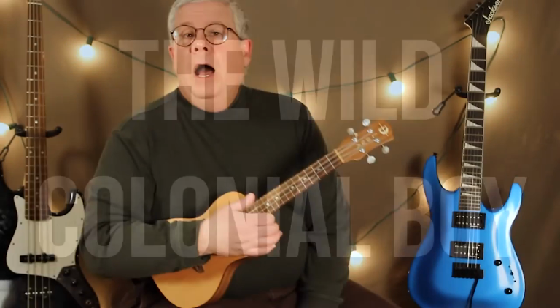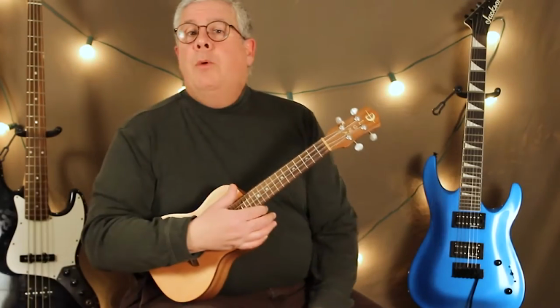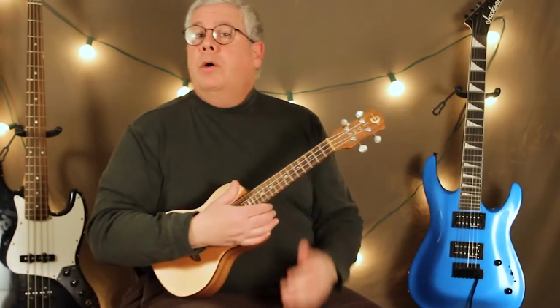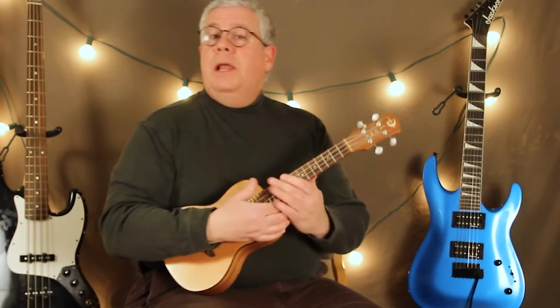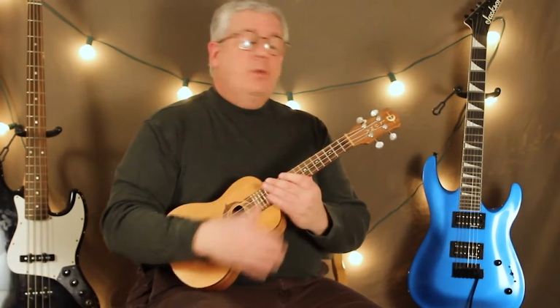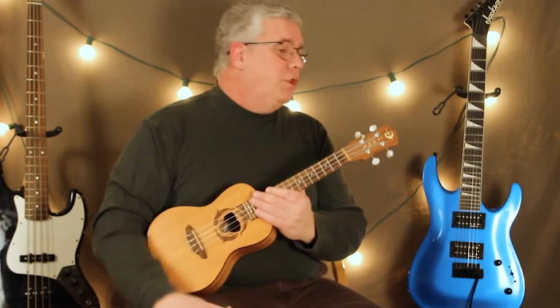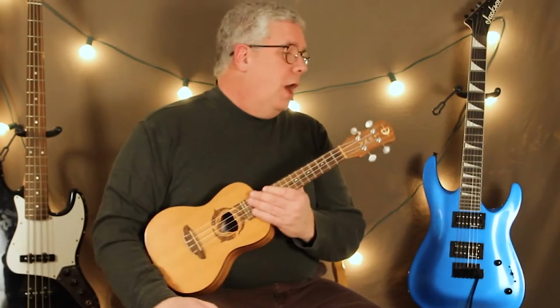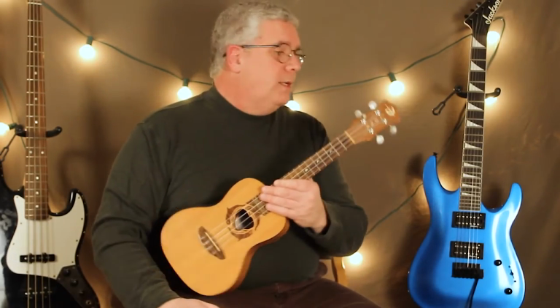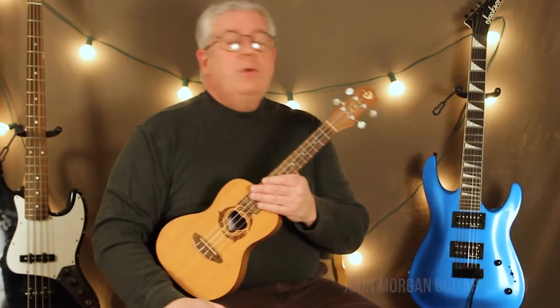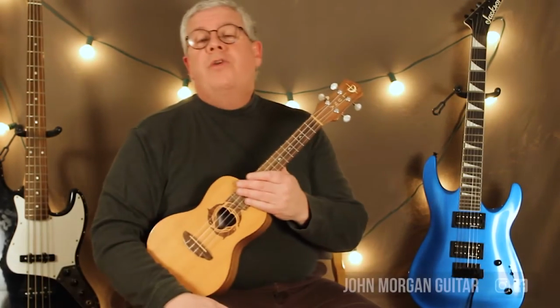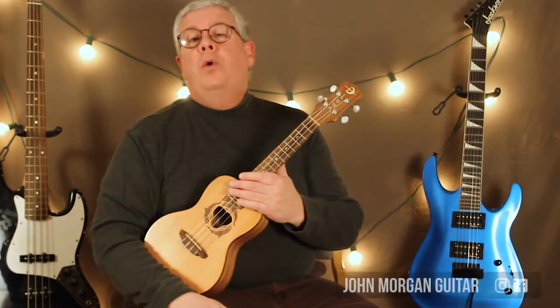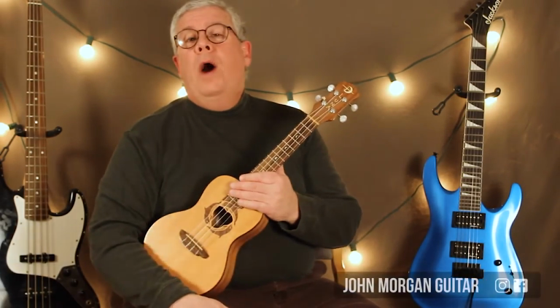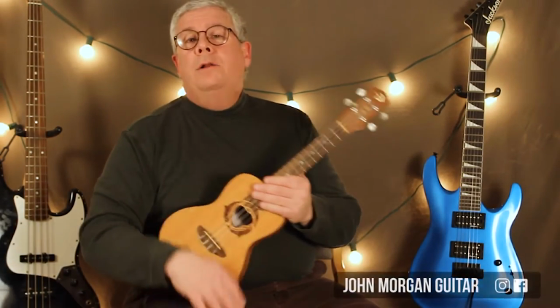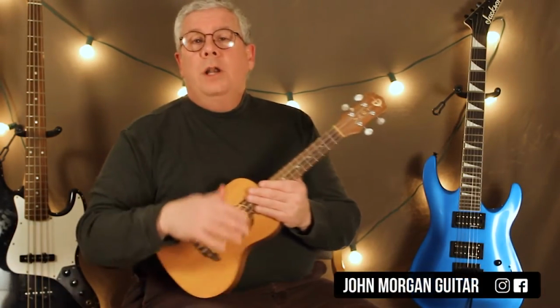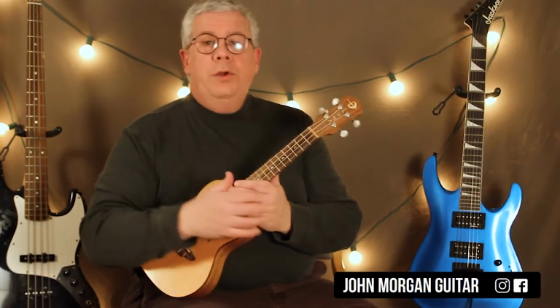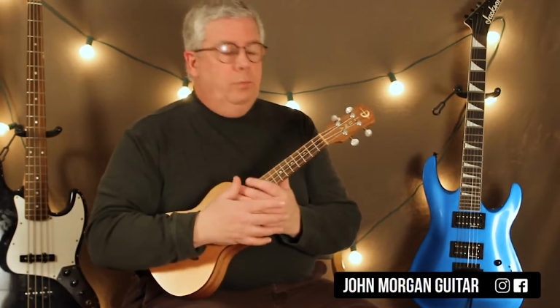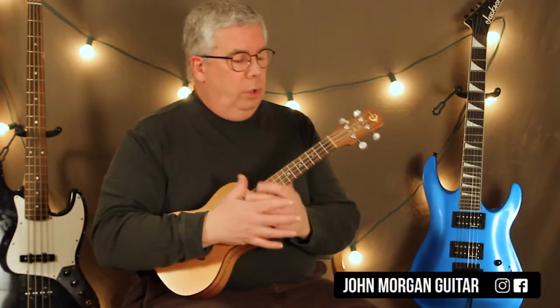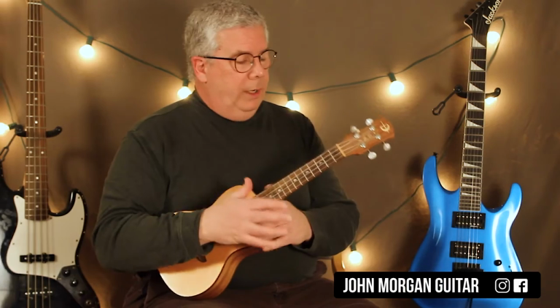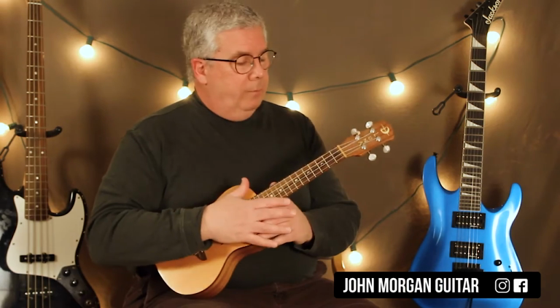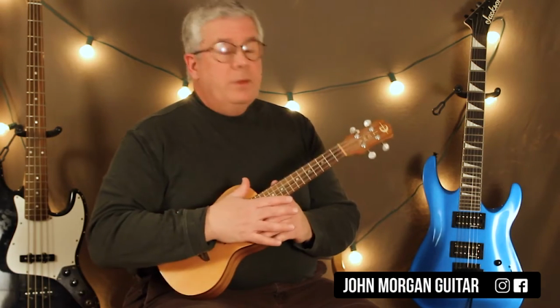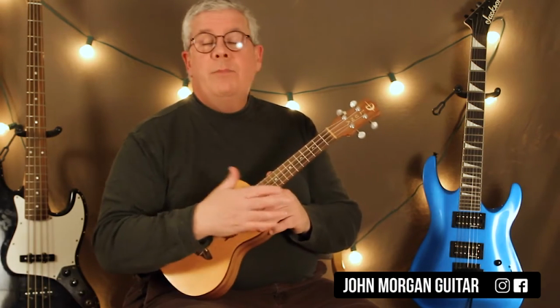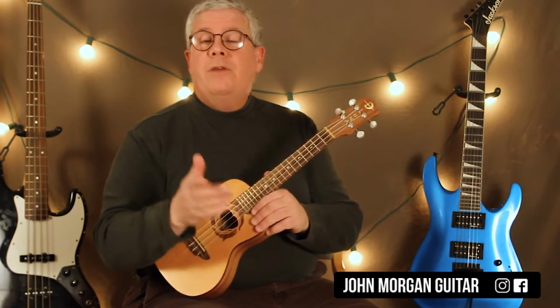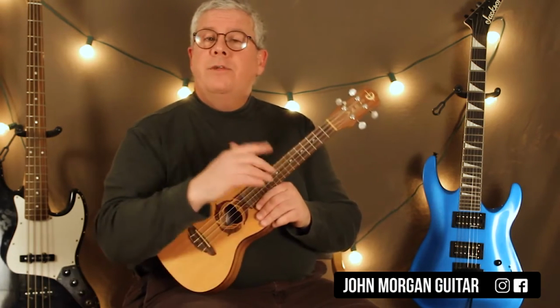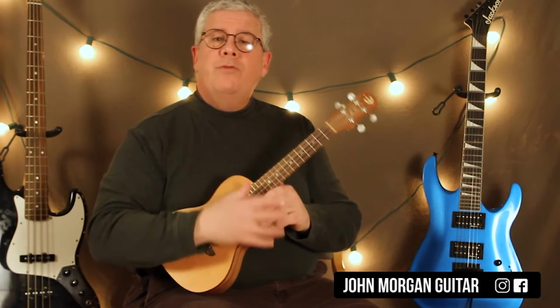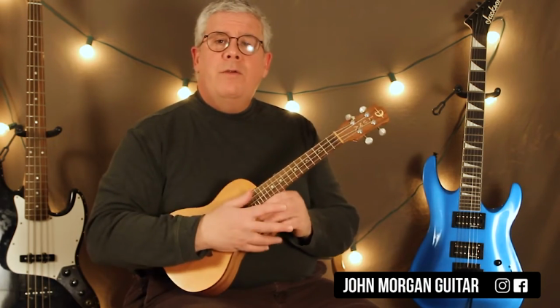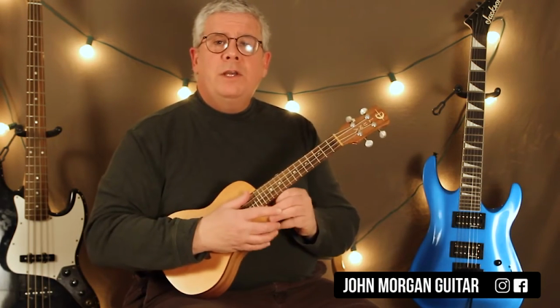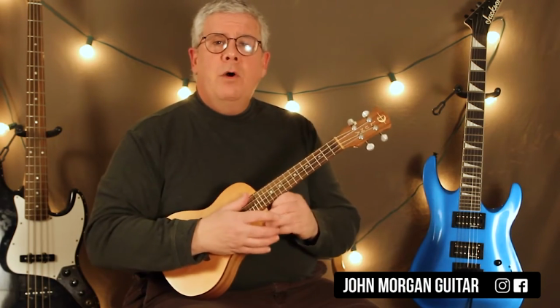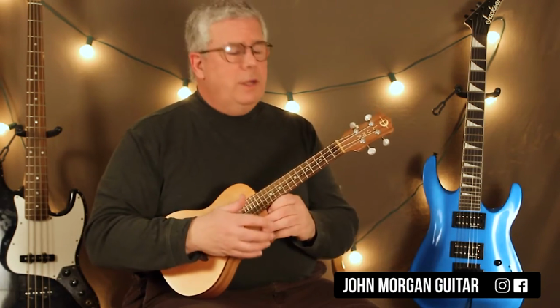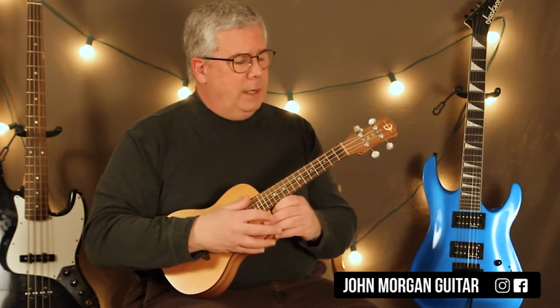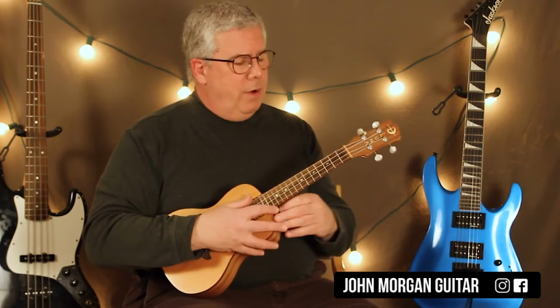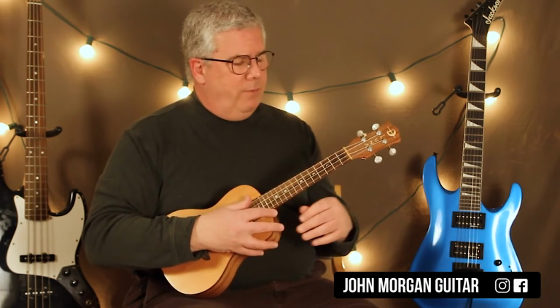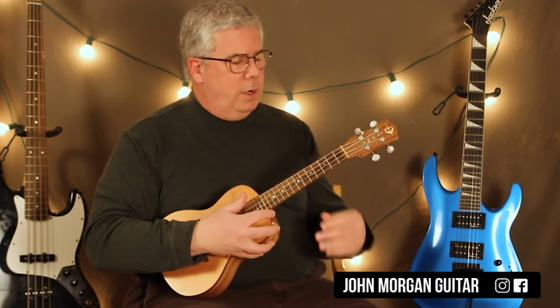Hi, welcome to Lessons with John. Today we're going to try the Wild Colonial Boy. St. Patrick's Day is right around the corner, so you've got to get ready for it.